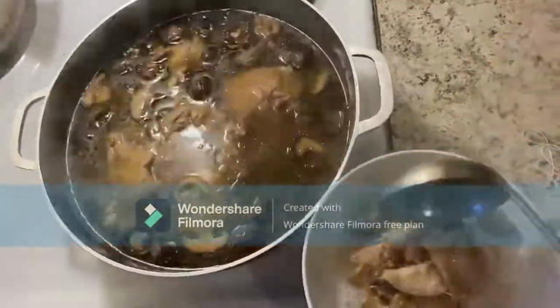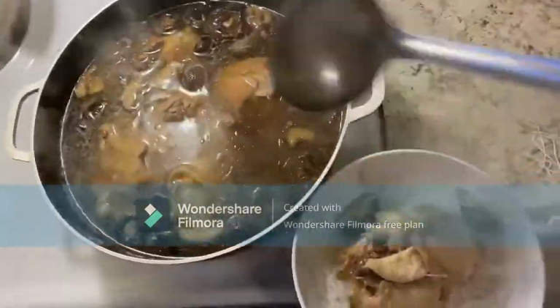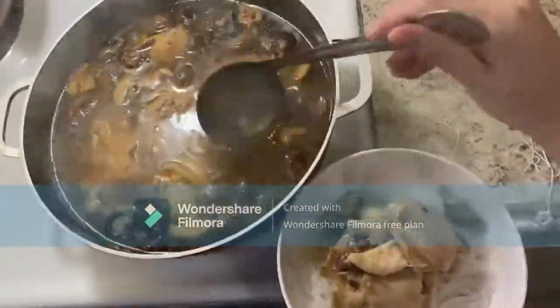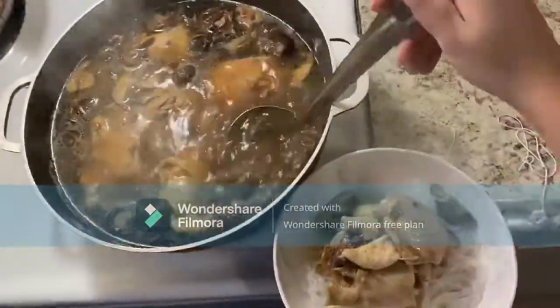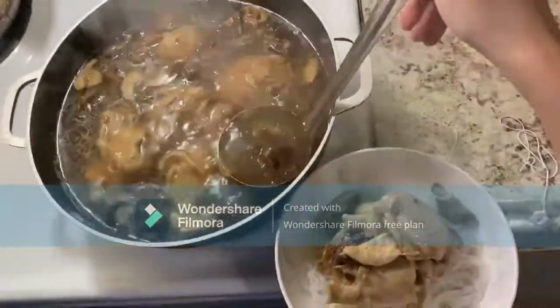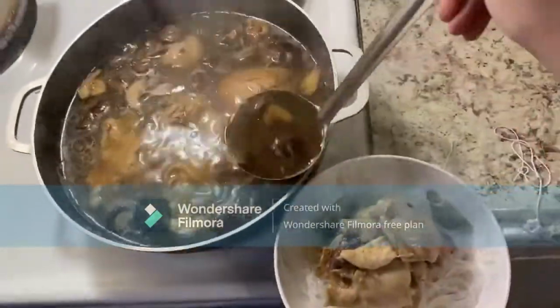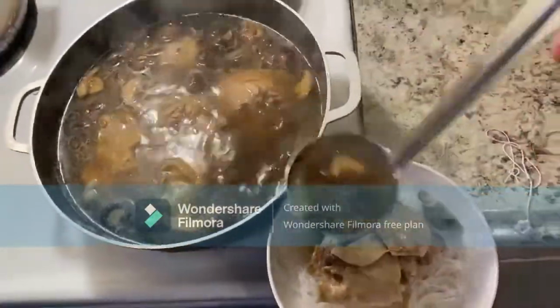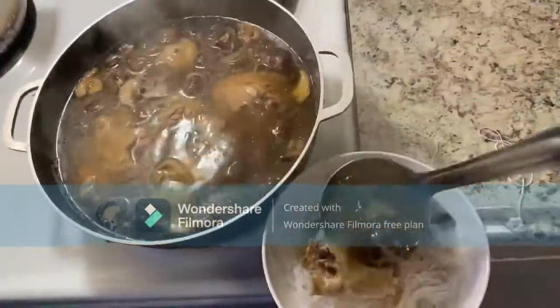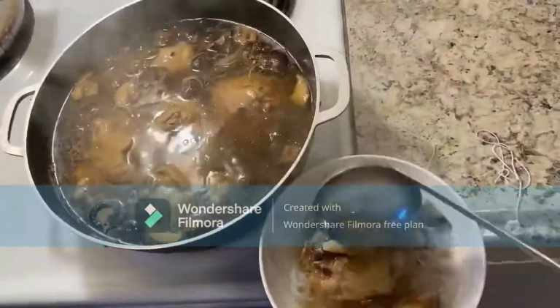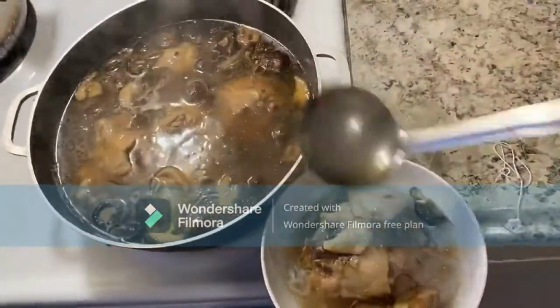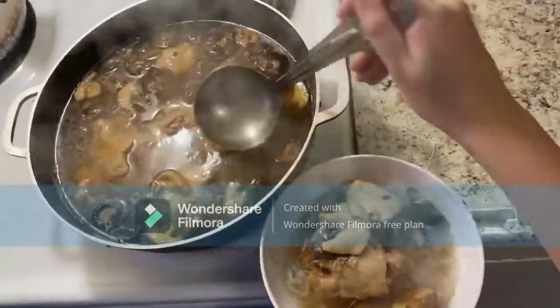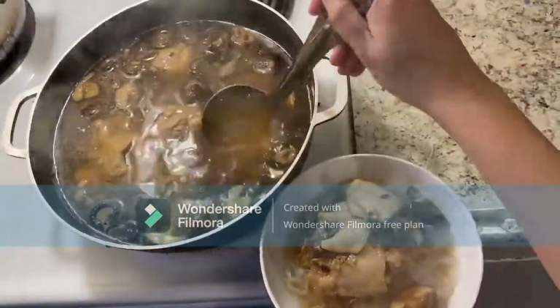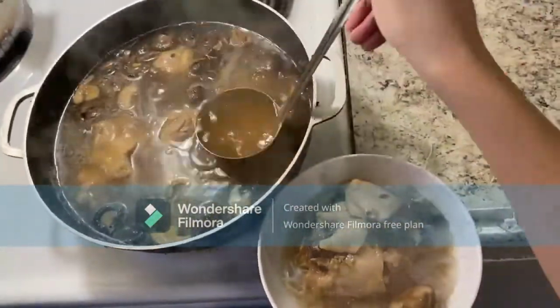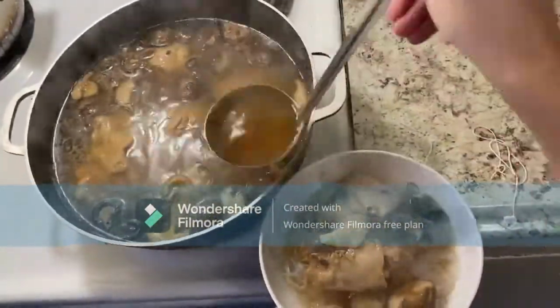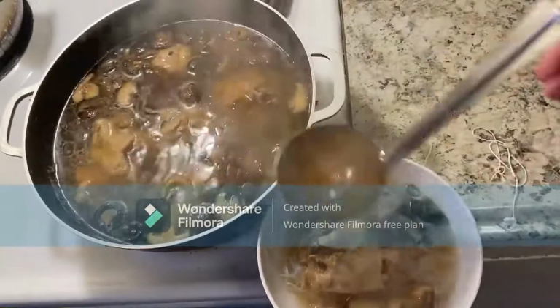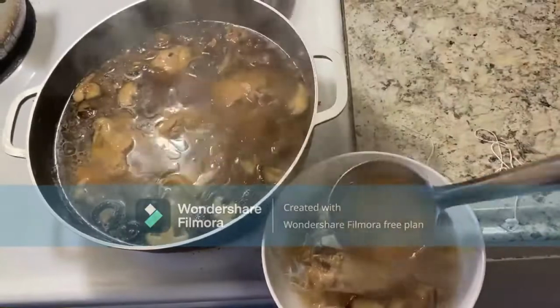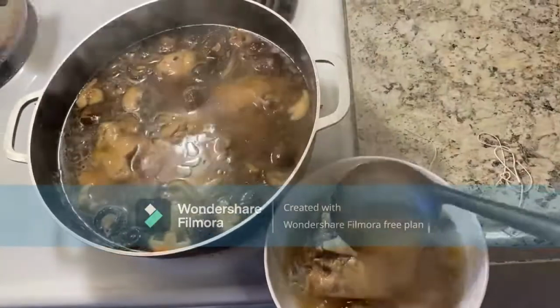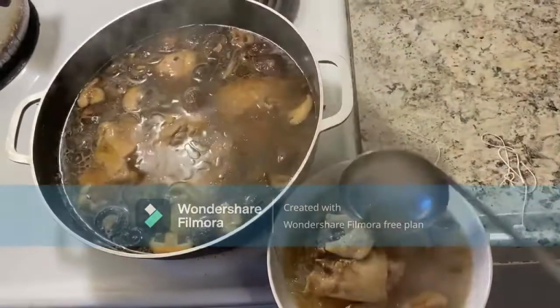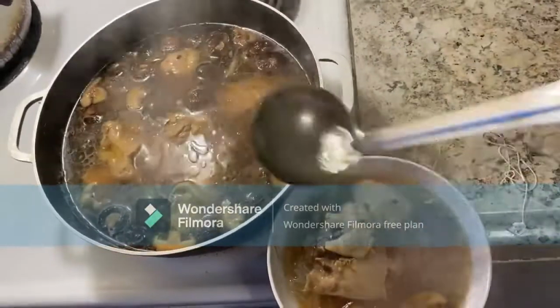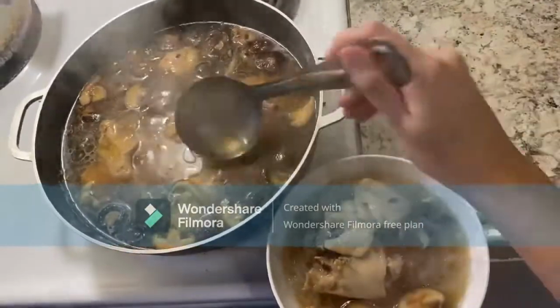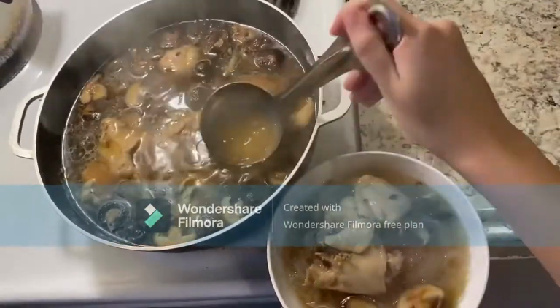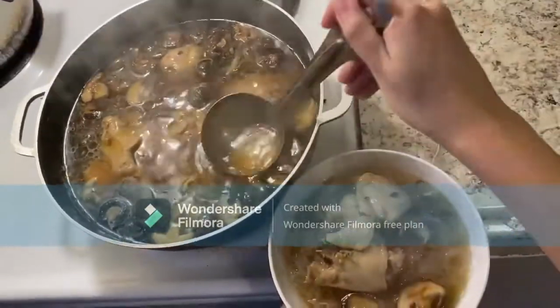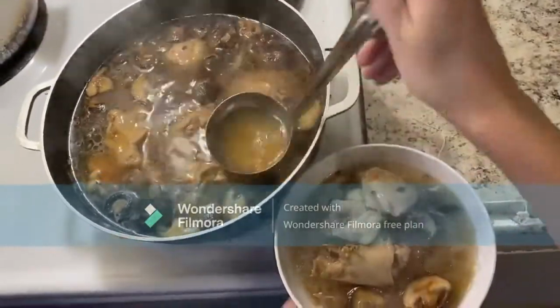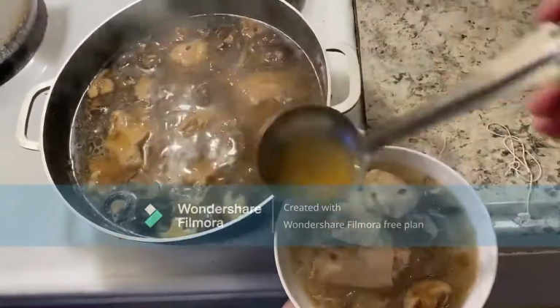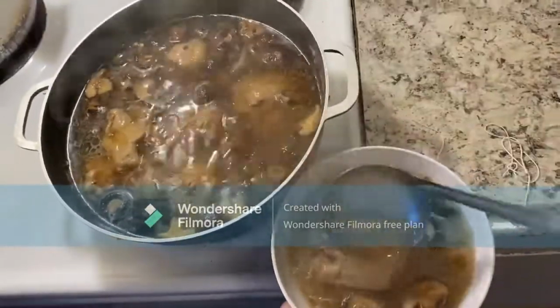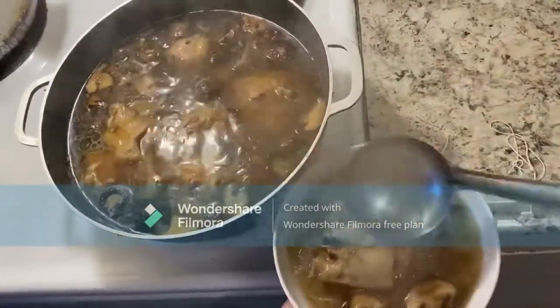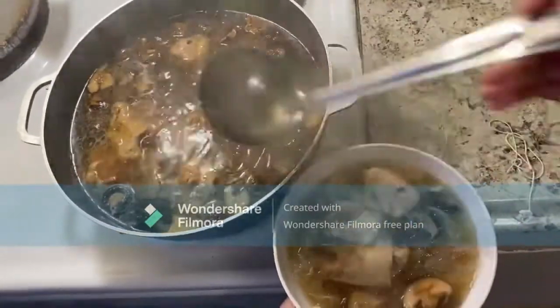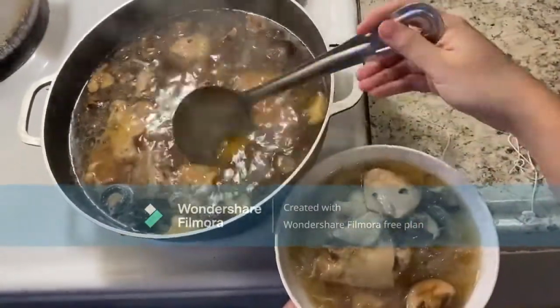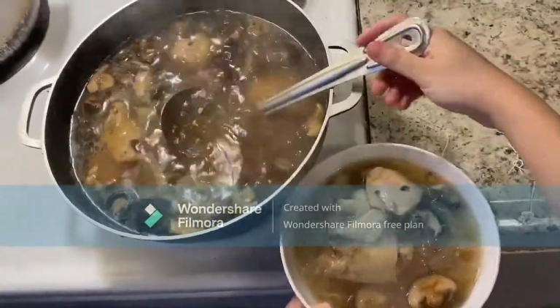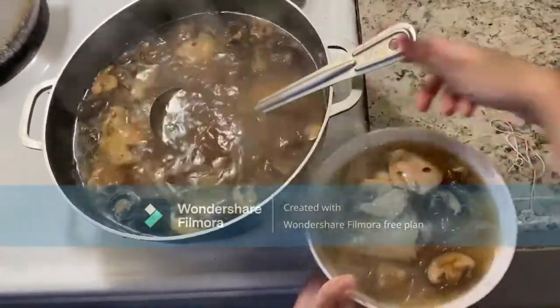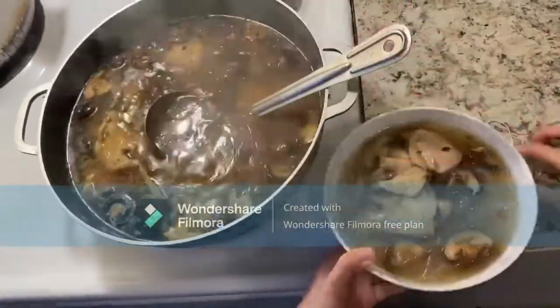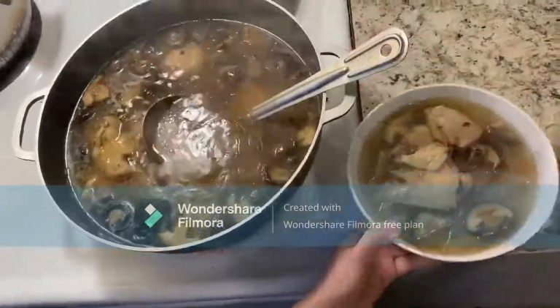Put the glass noodles and broth together in a bowl, as well as some chopped green onions. Then we have finished the dish.